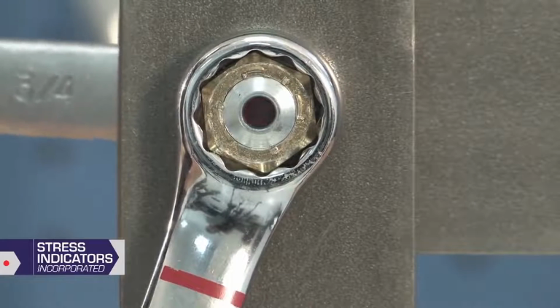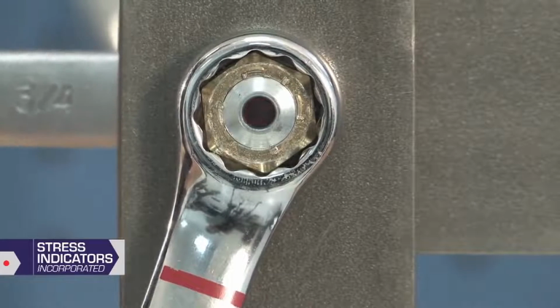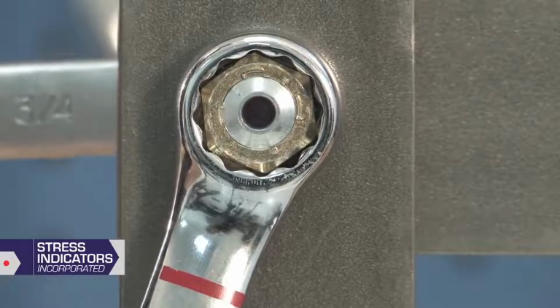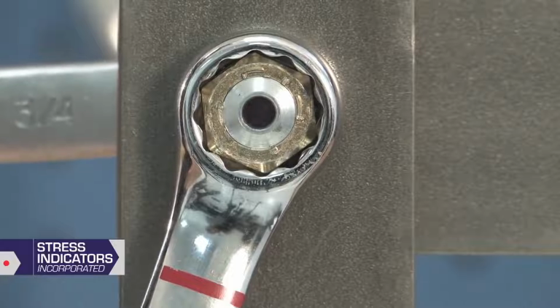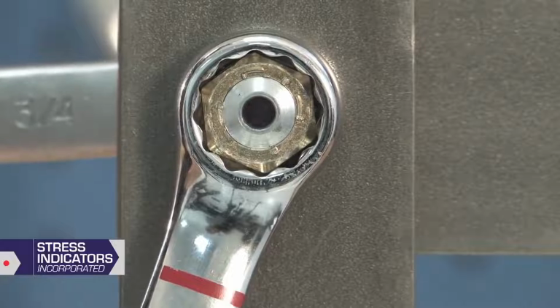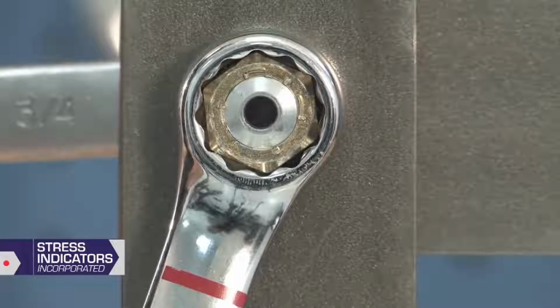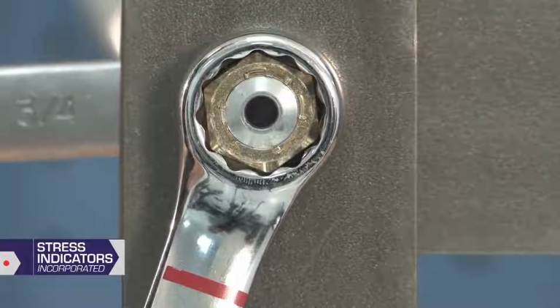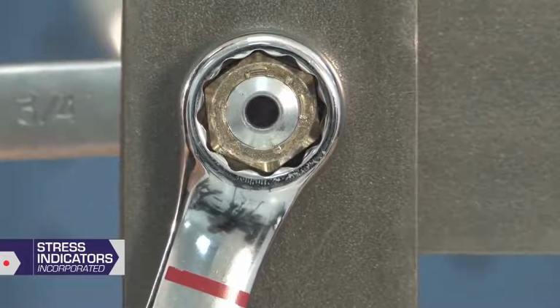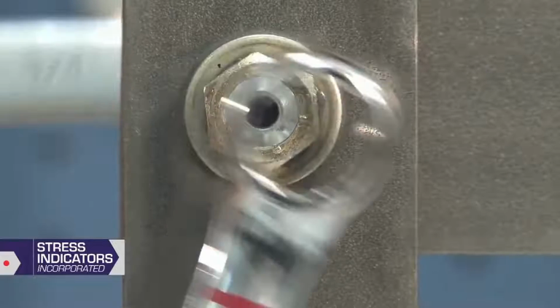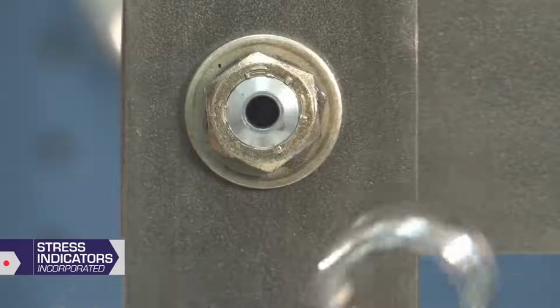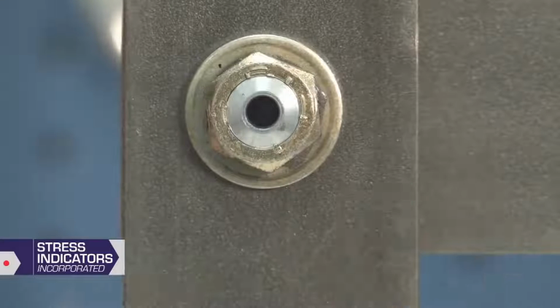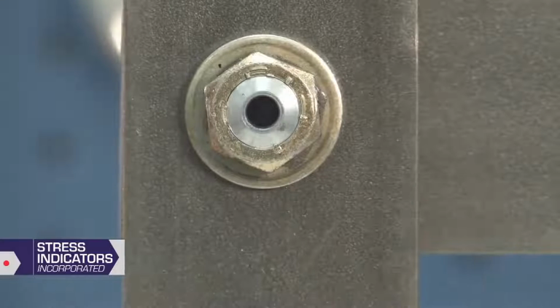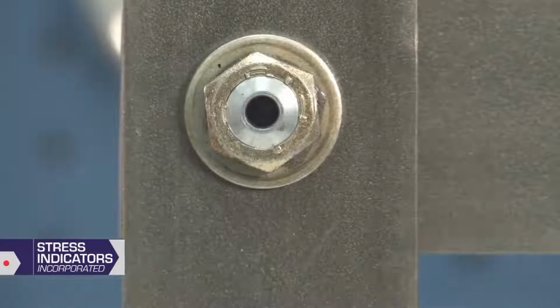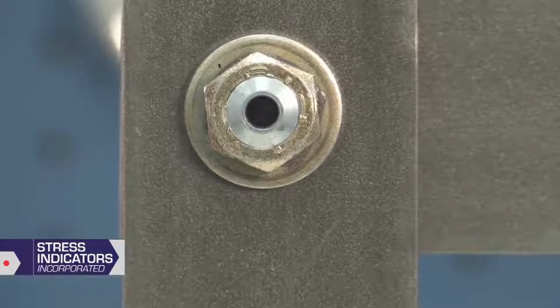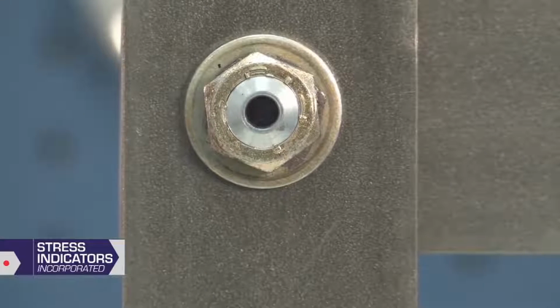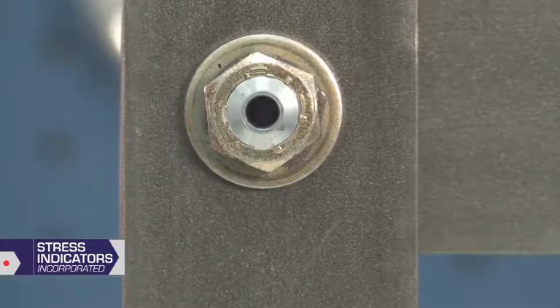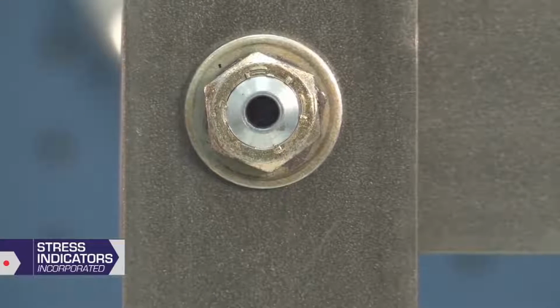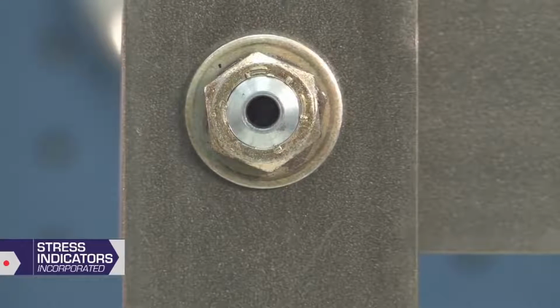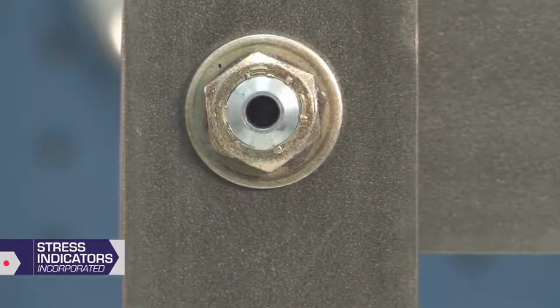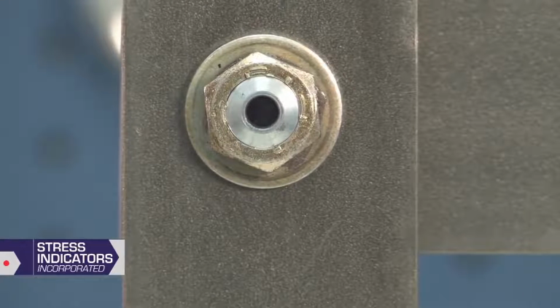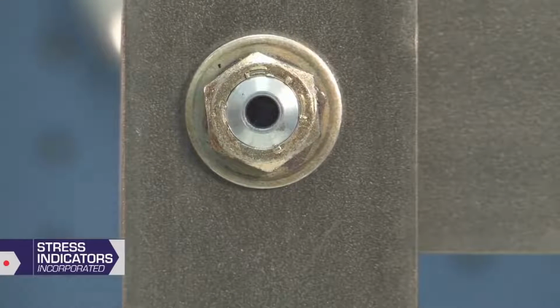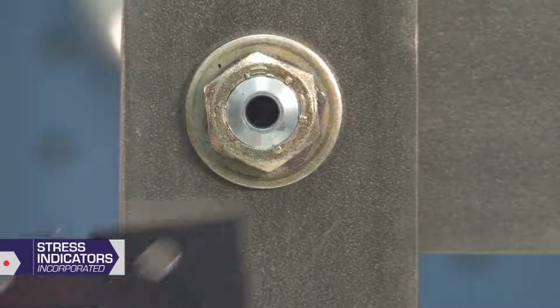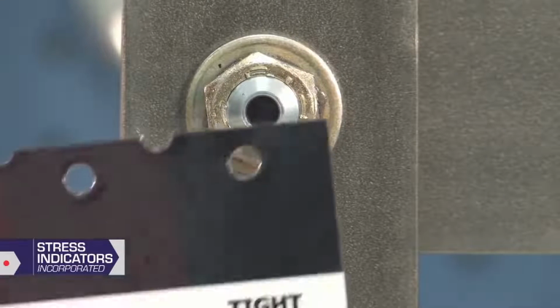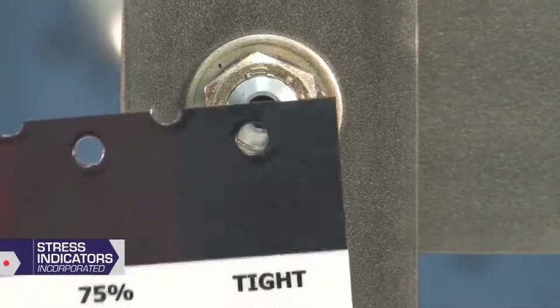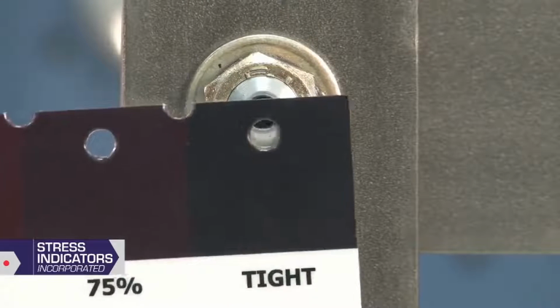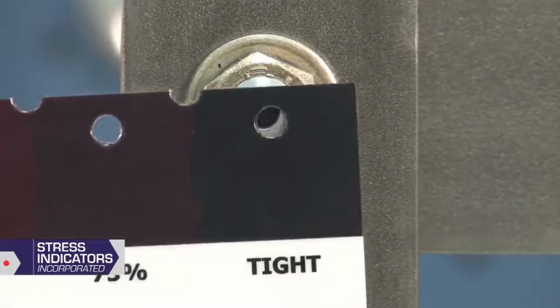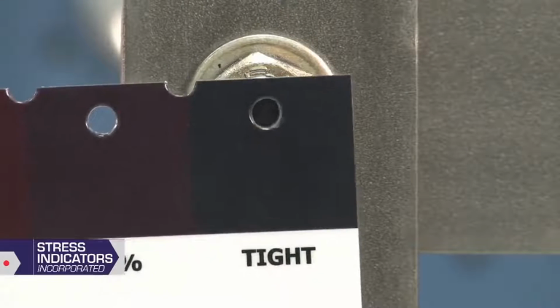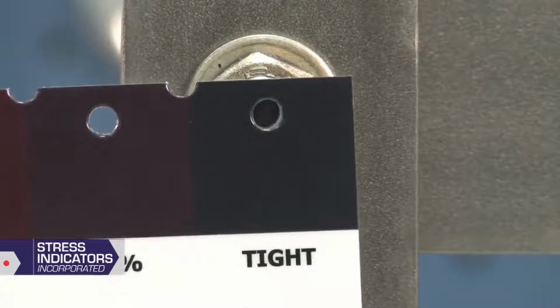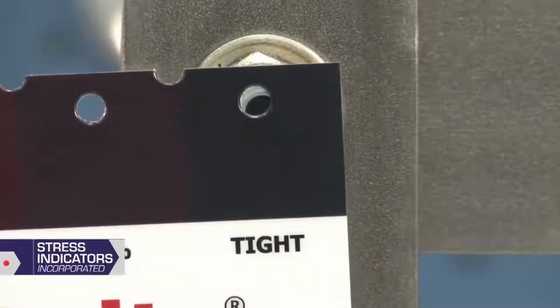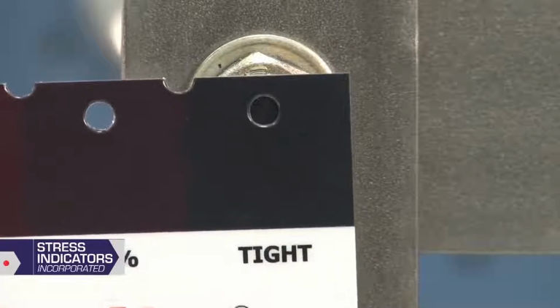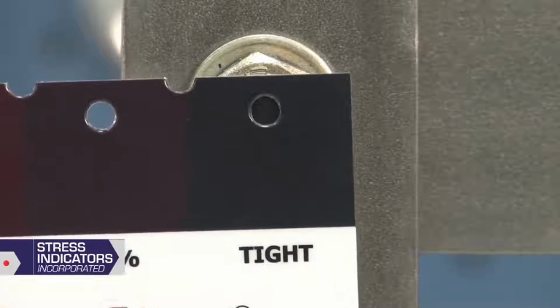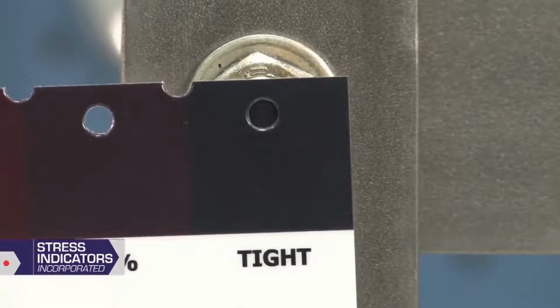Once the color of the indicator matches the tight color block, the smart bolt is properly tensioned and you can stop tightening.